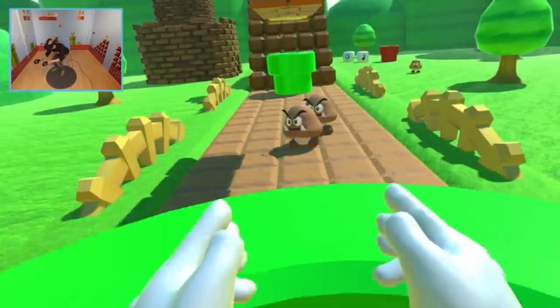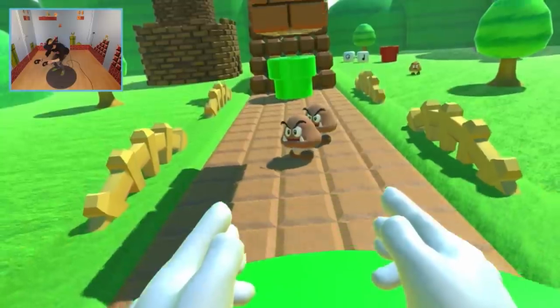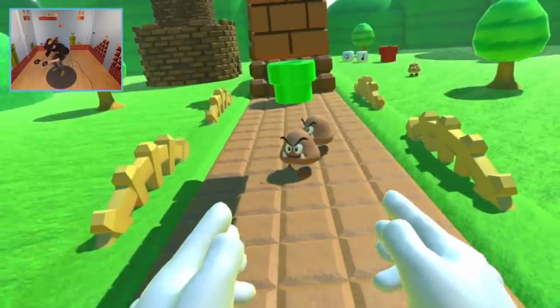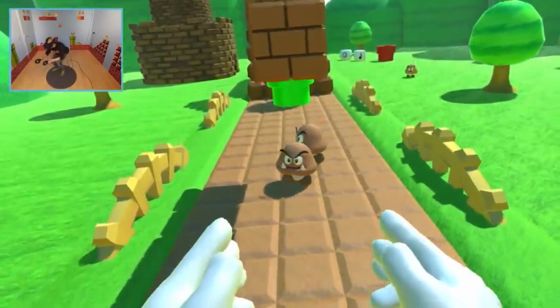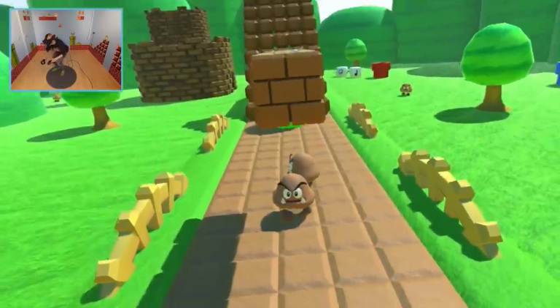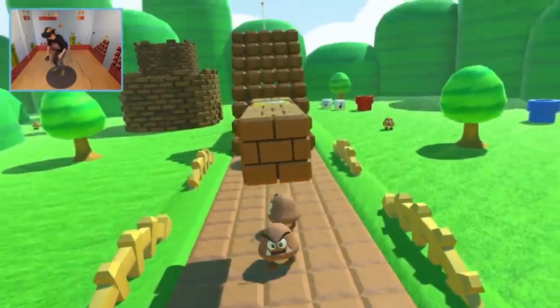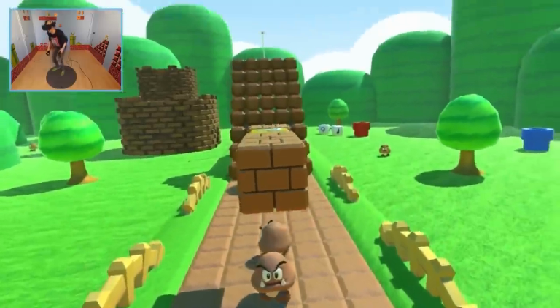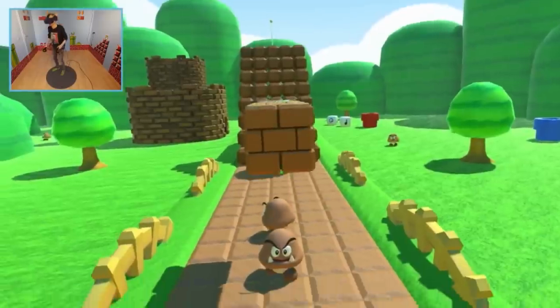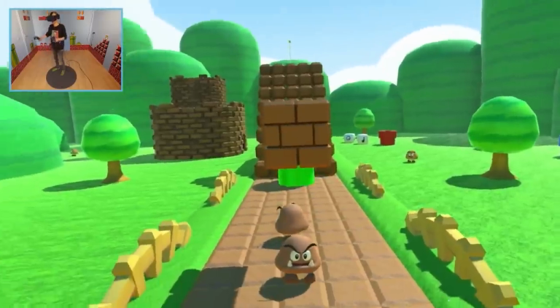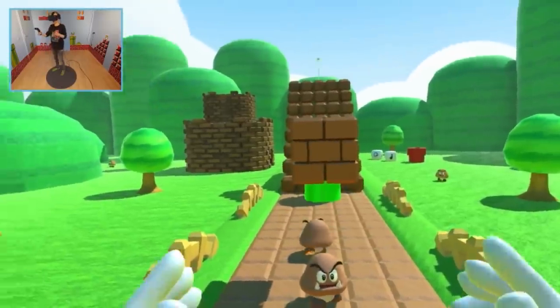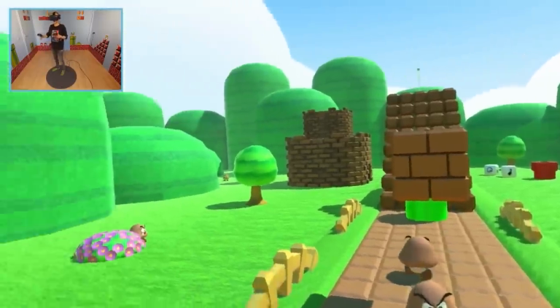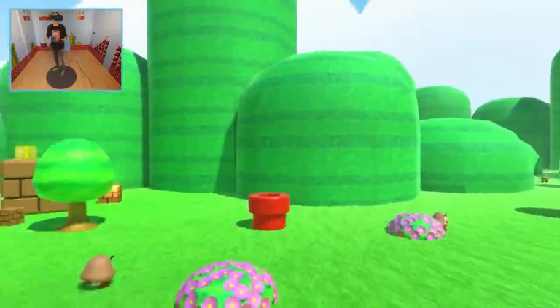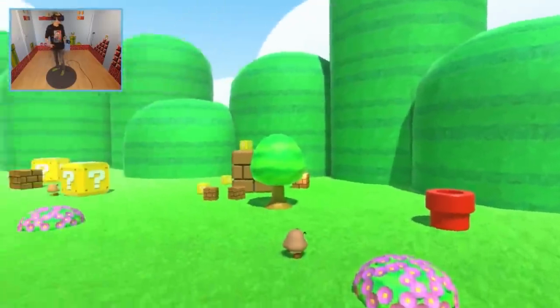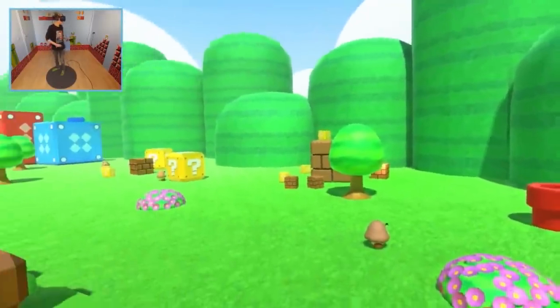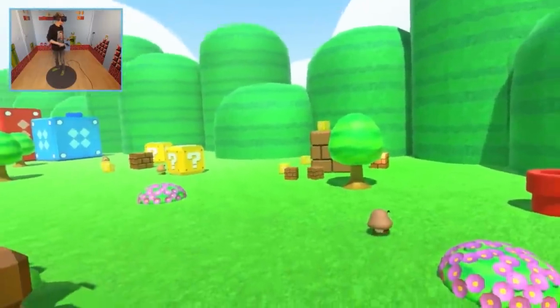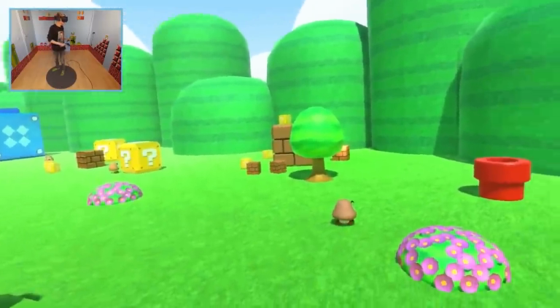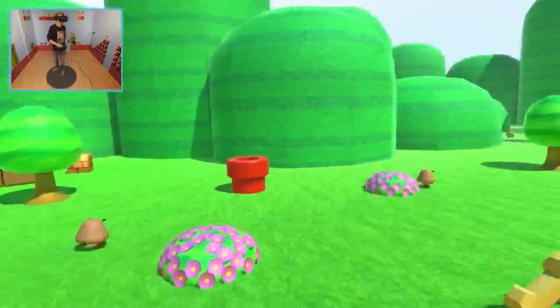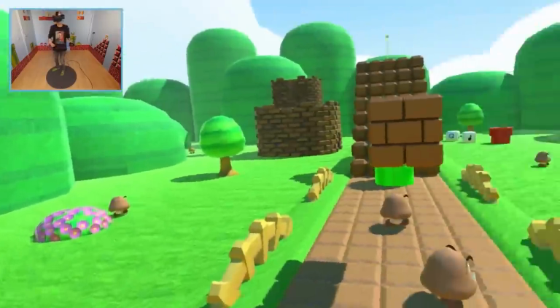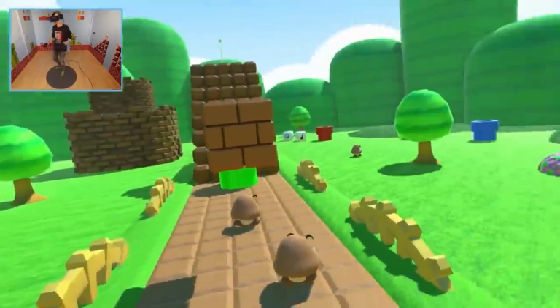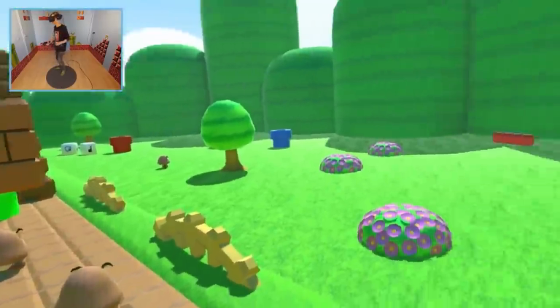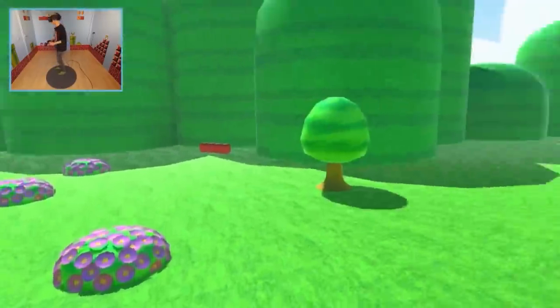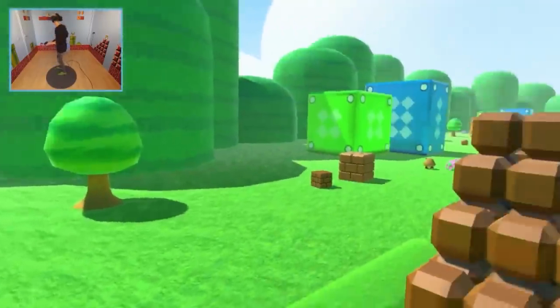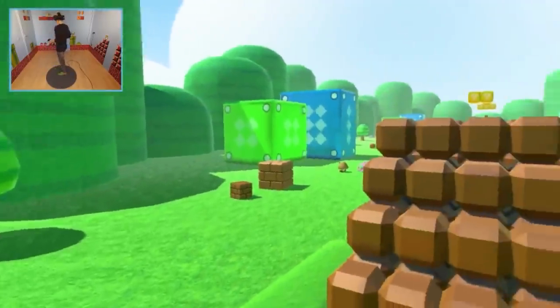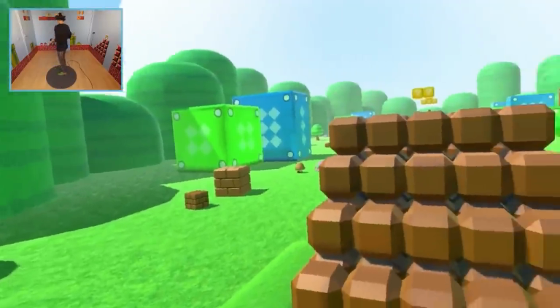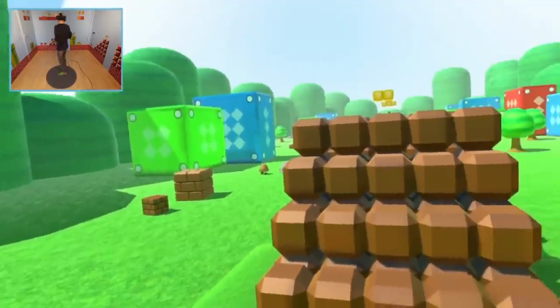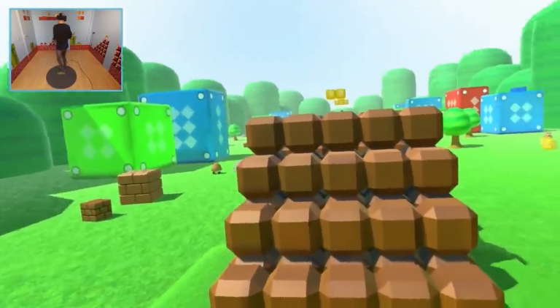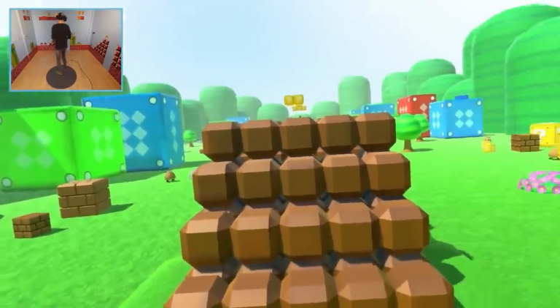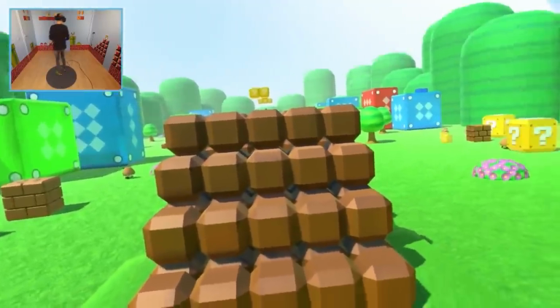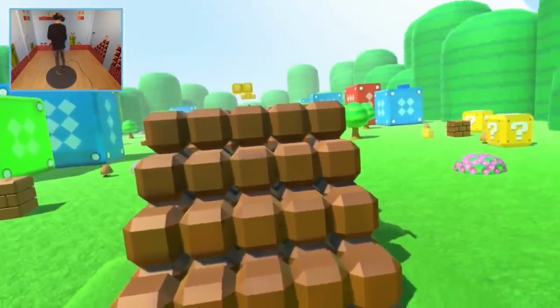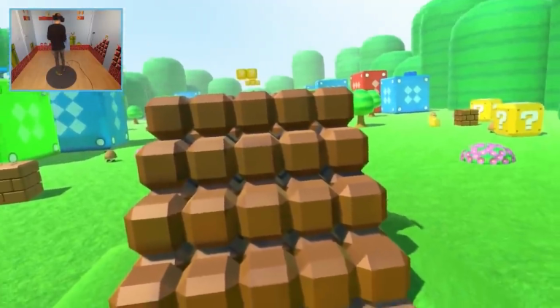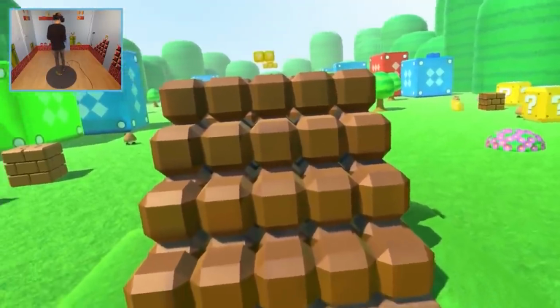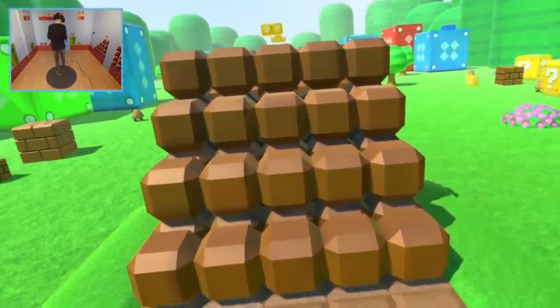Let's go outside. Oh — we skipped a part of the level. That escalated way too quickly.